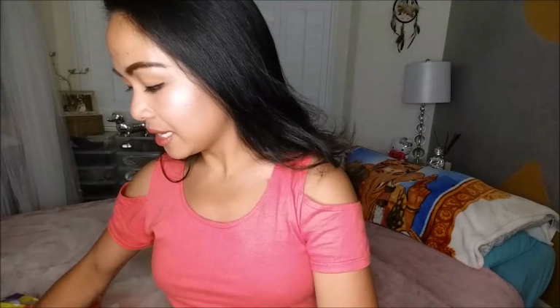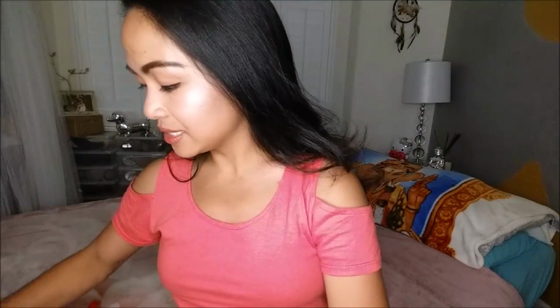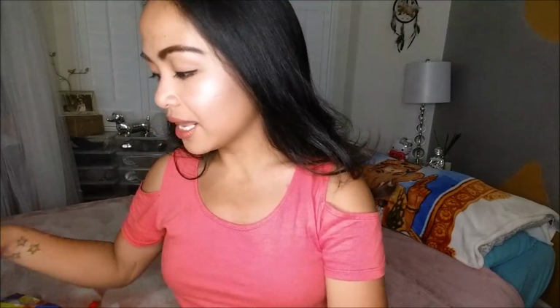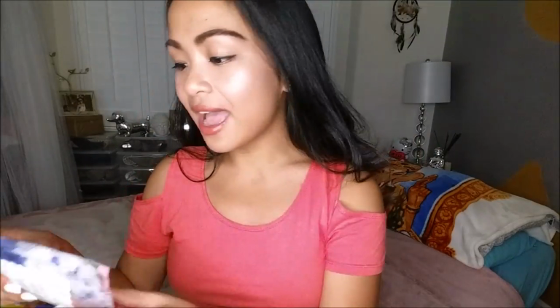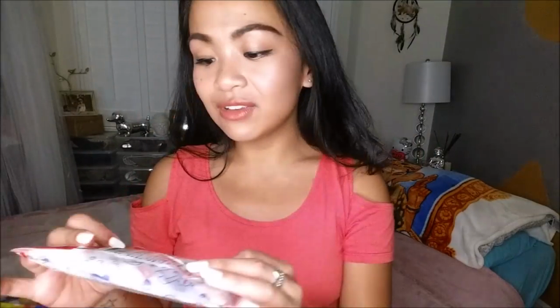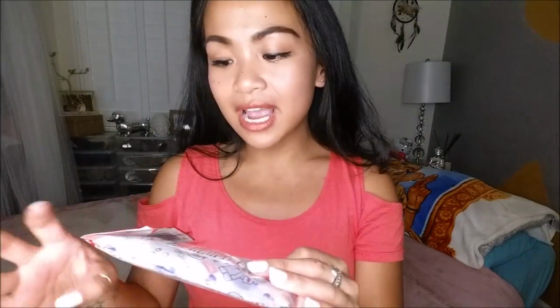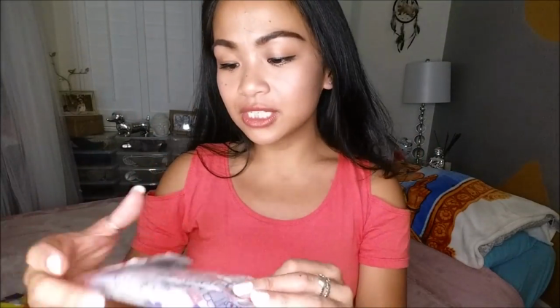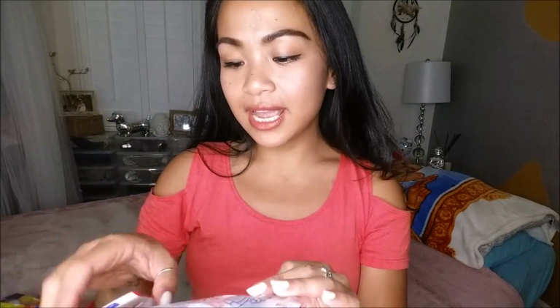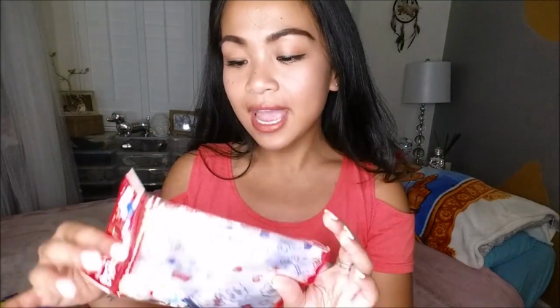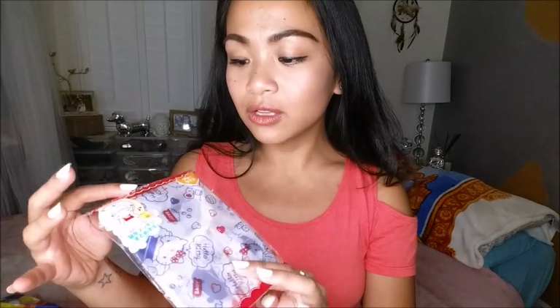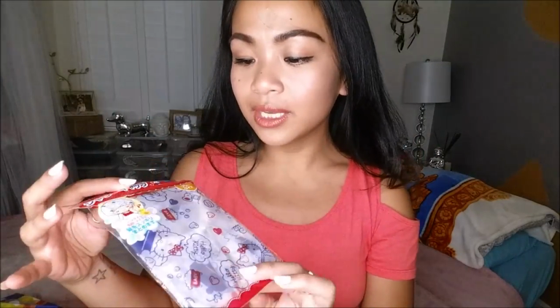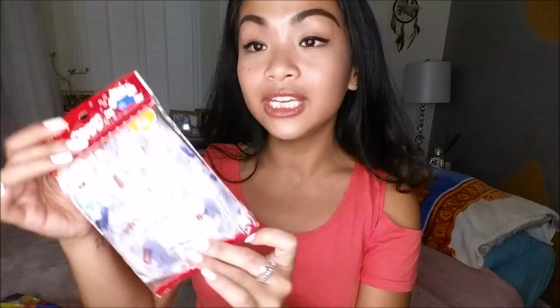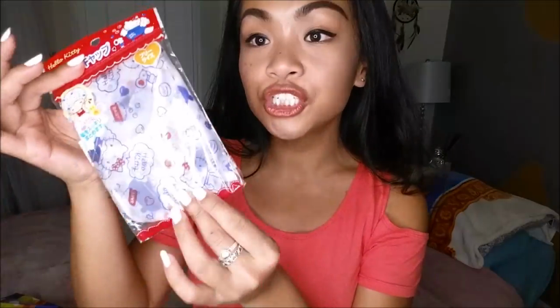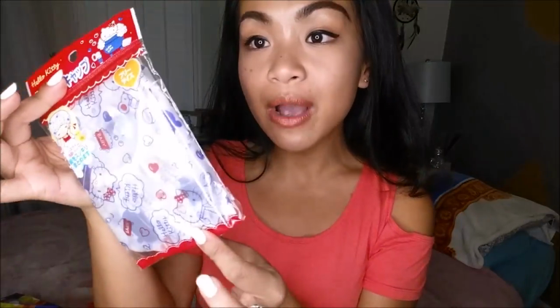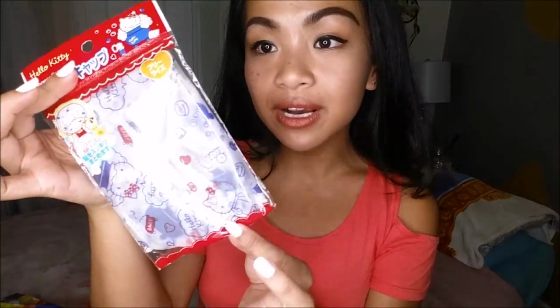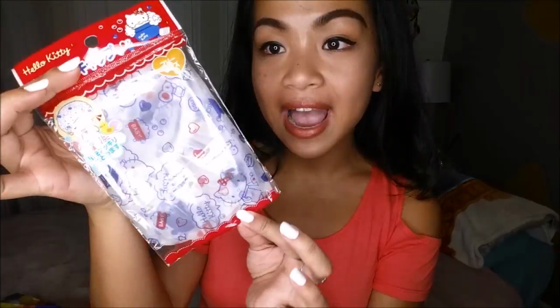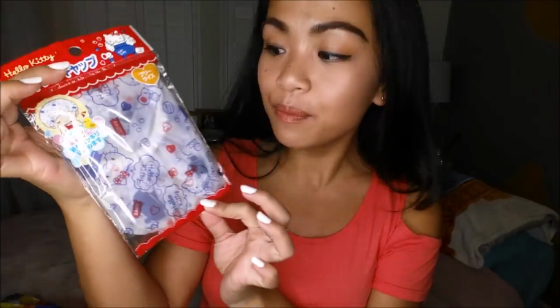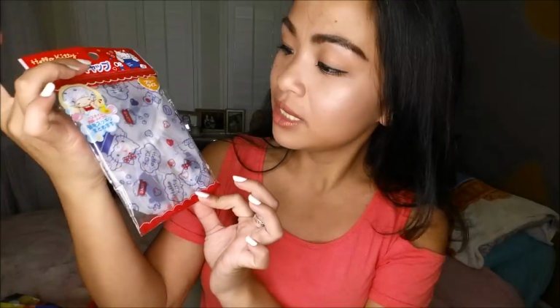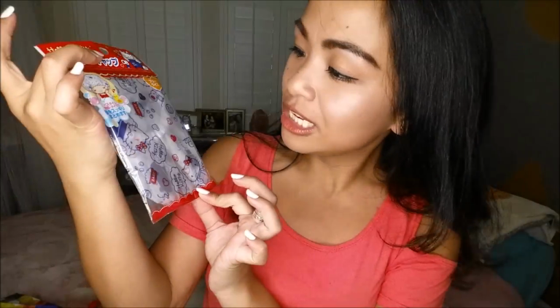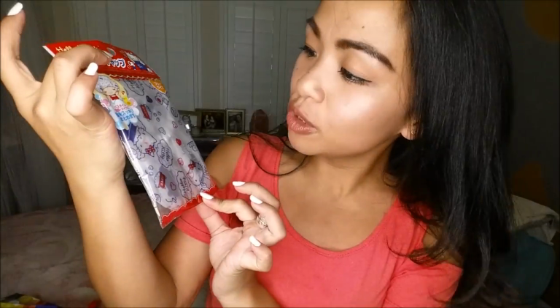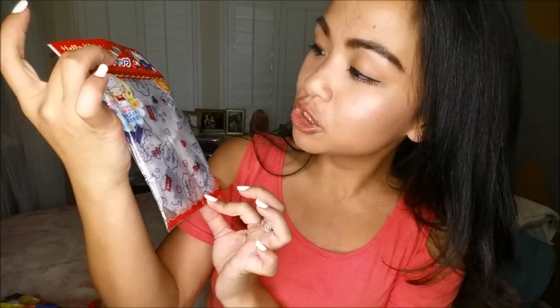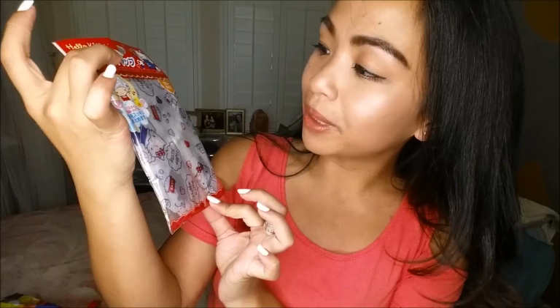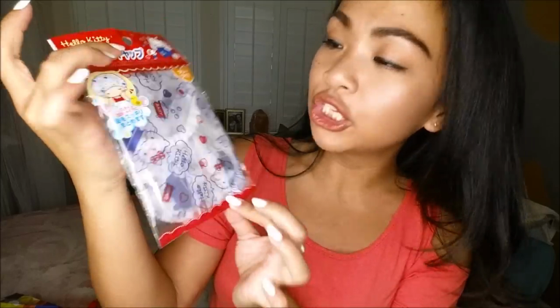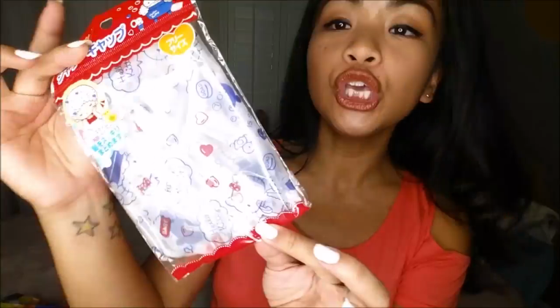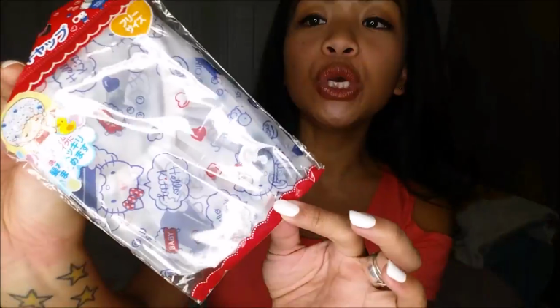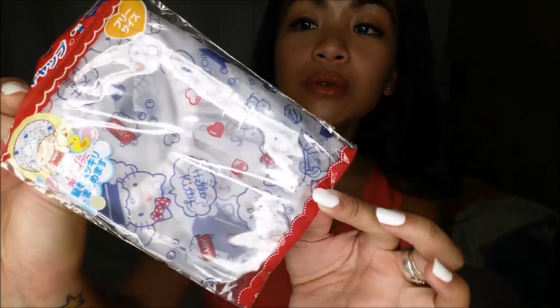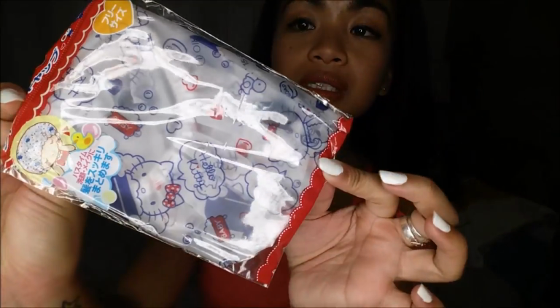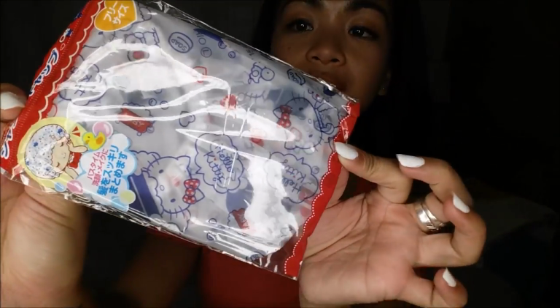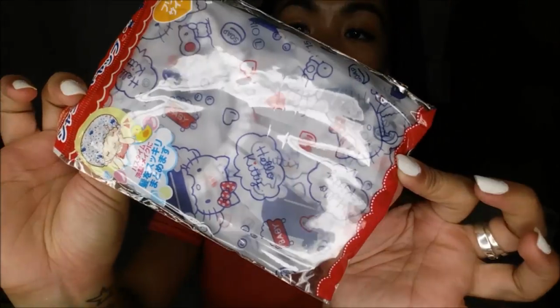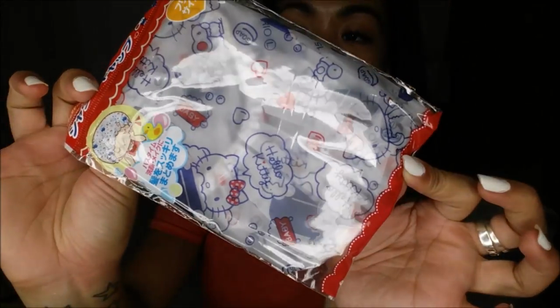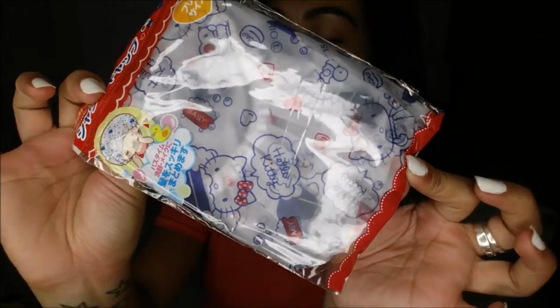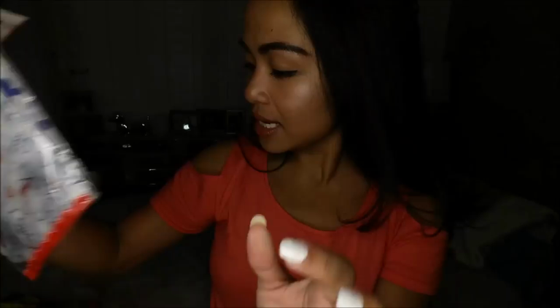The next thing I have is actually a Hello Kitty shower cap — super duper cute.